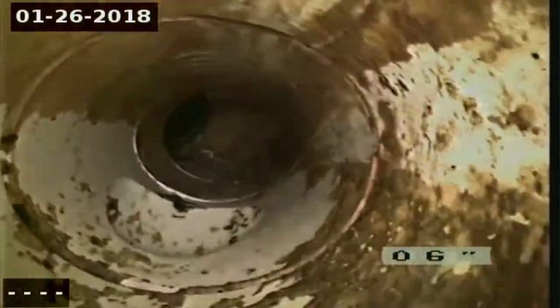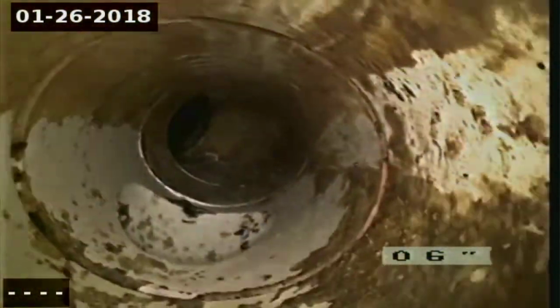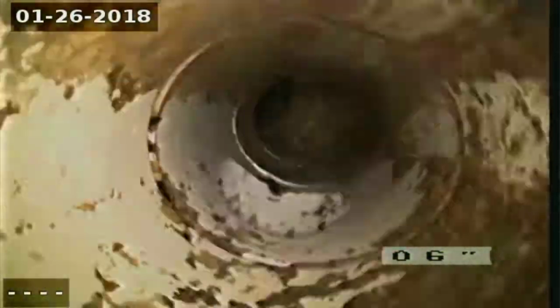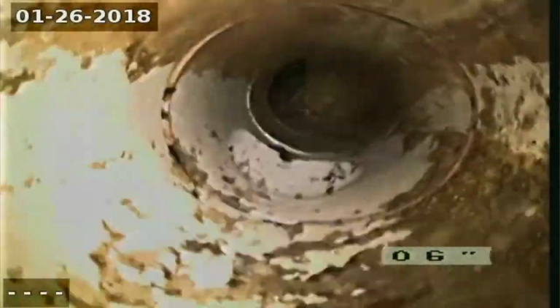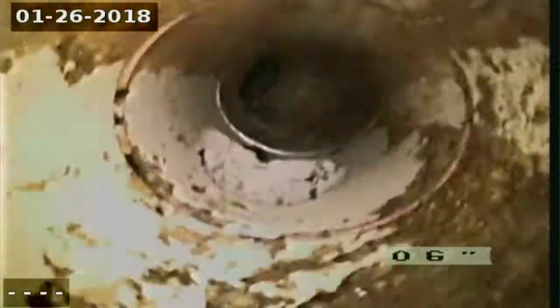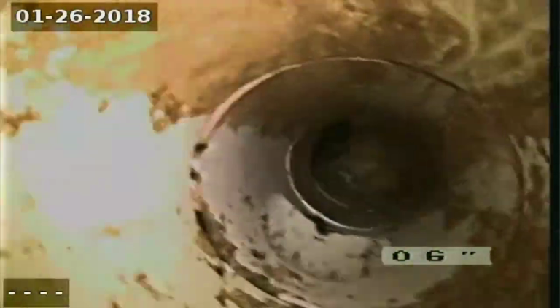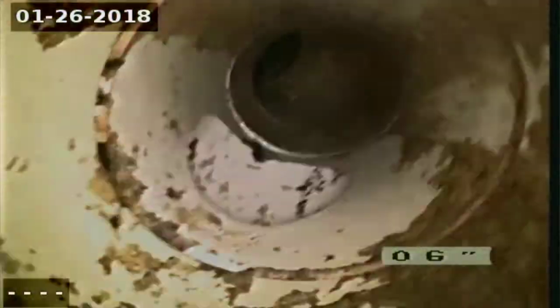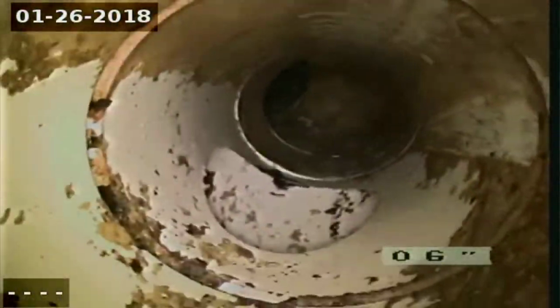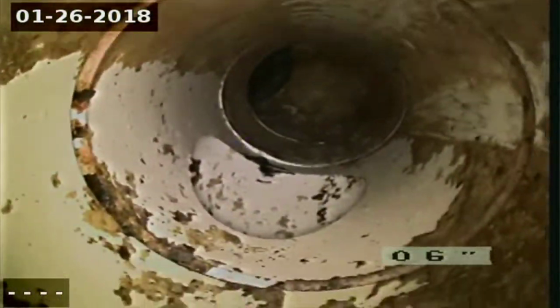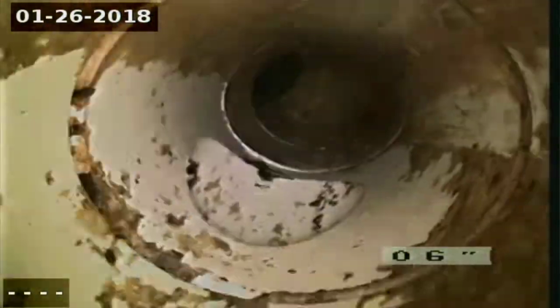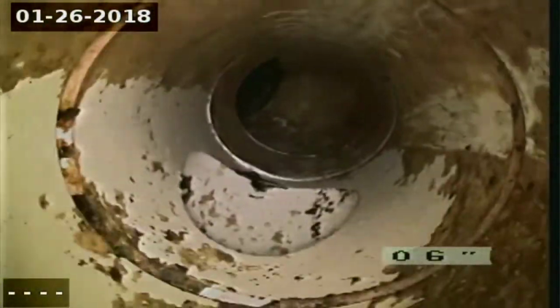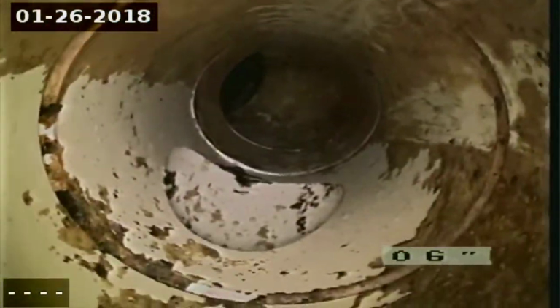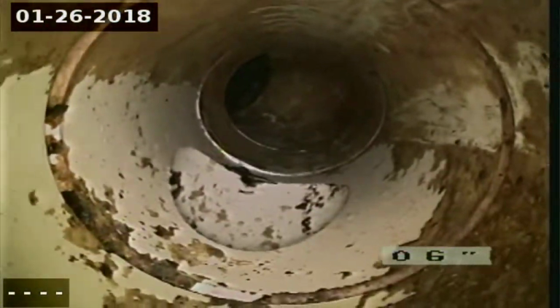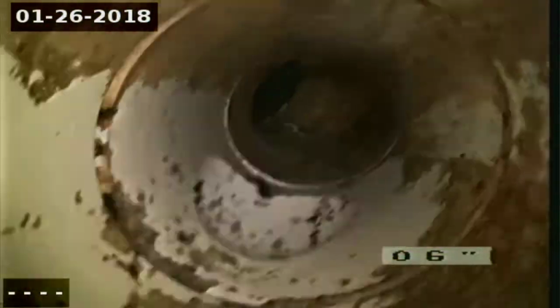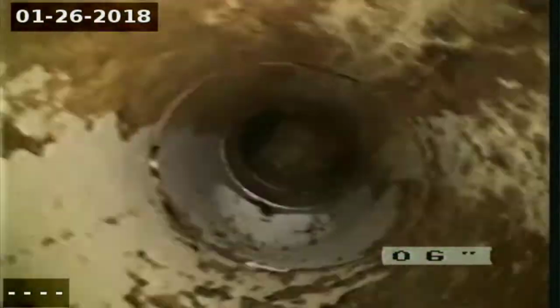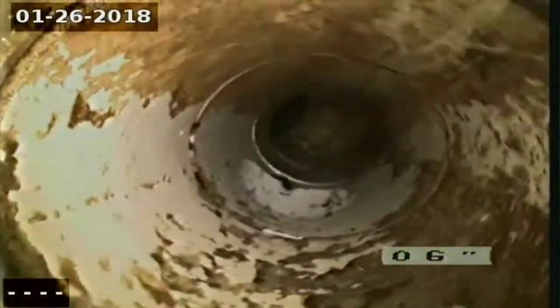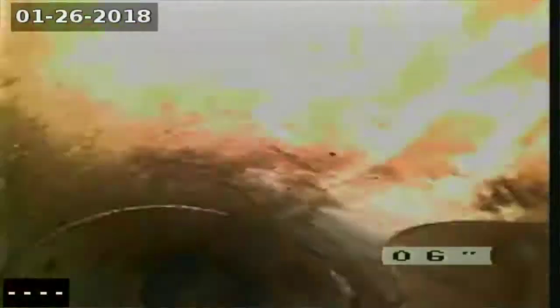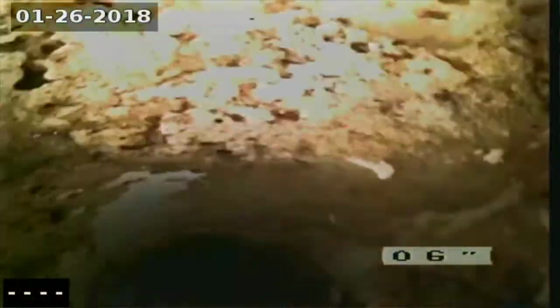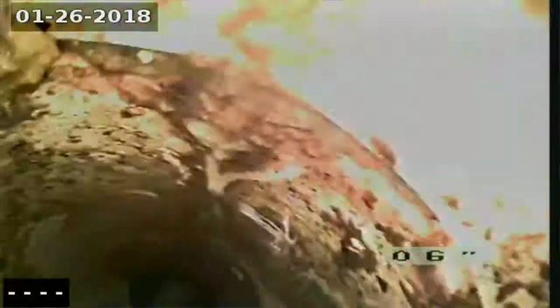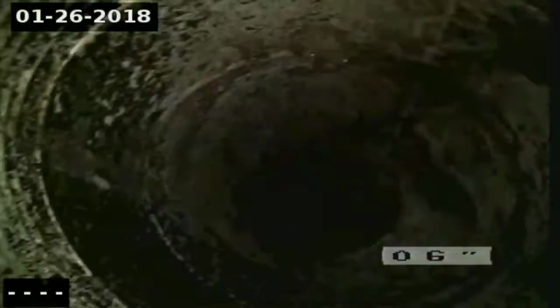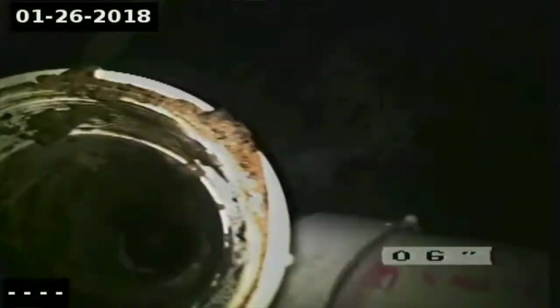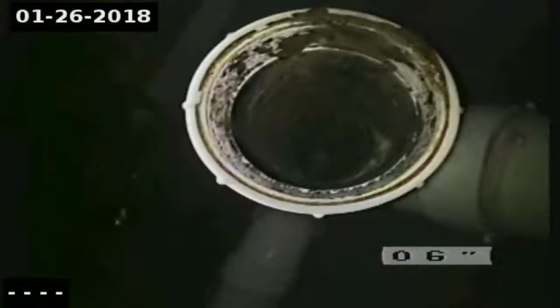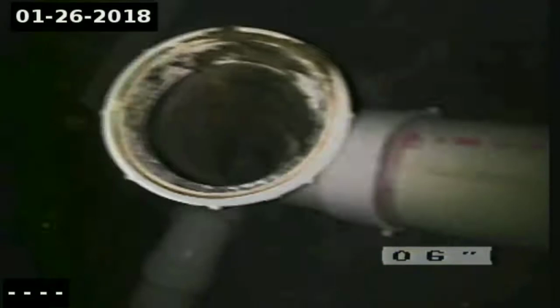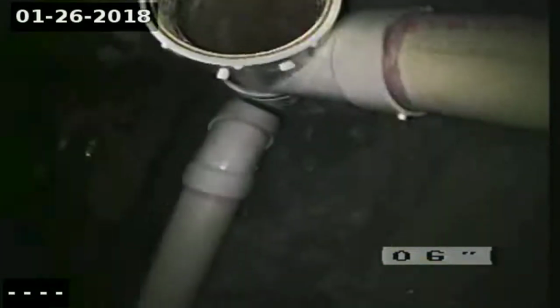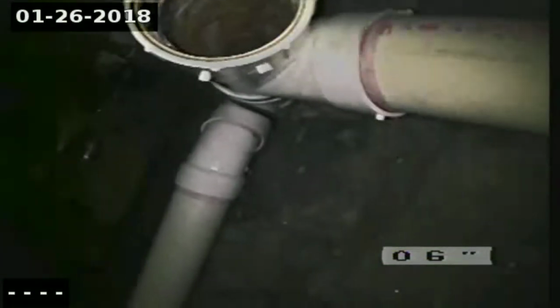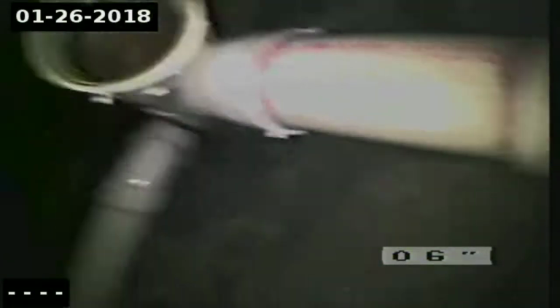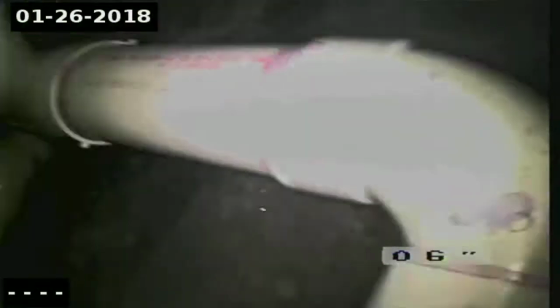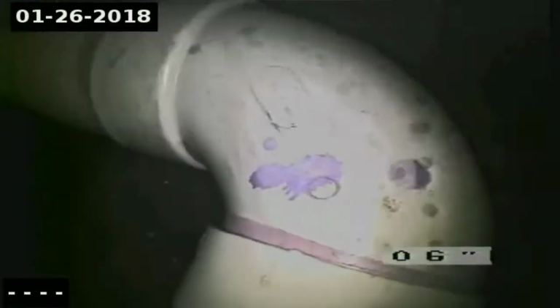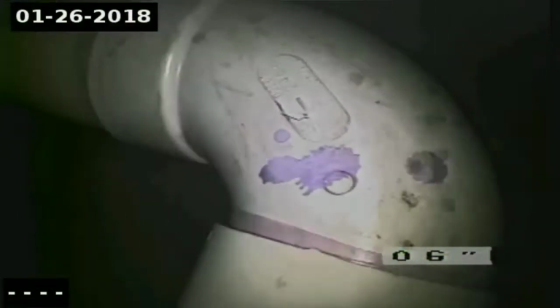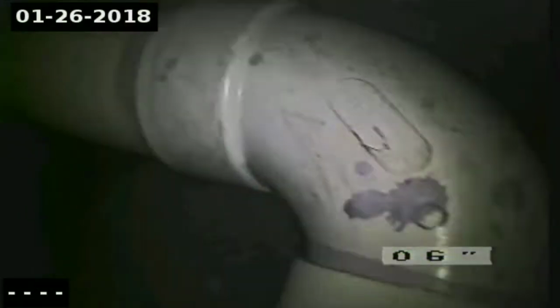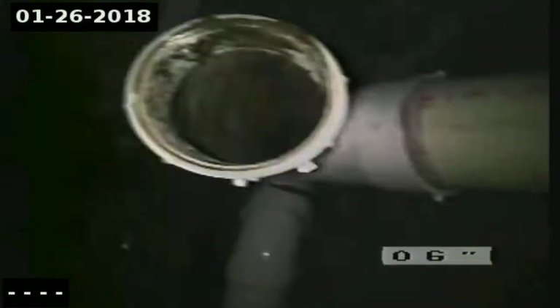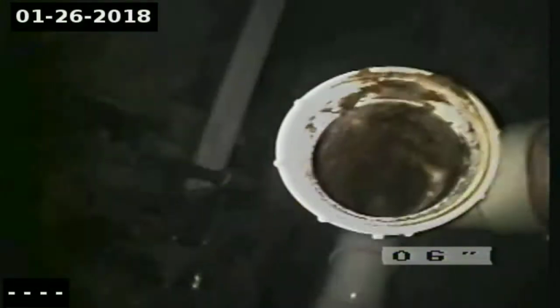And we're back up. You can see this is the cleanout for the basement.